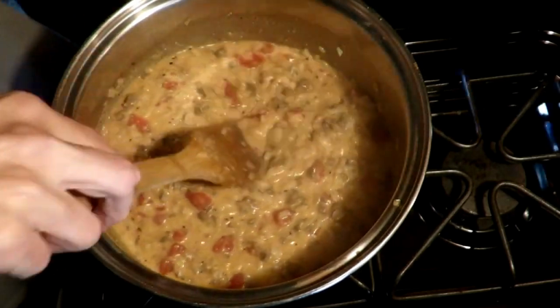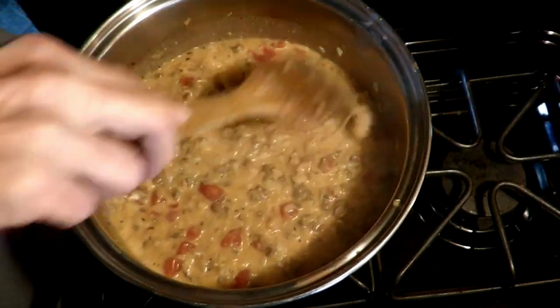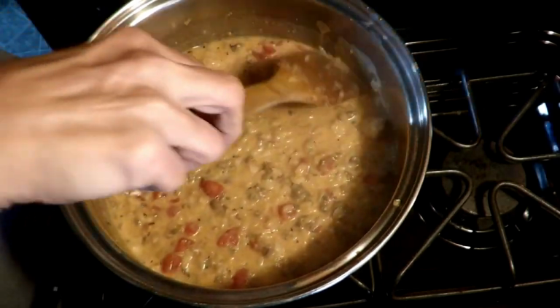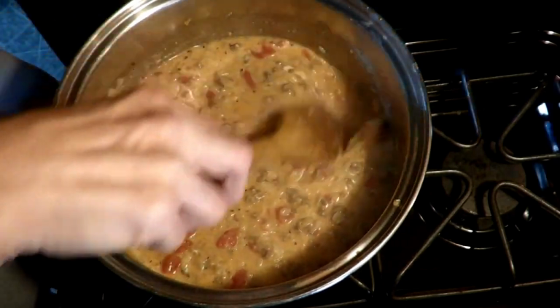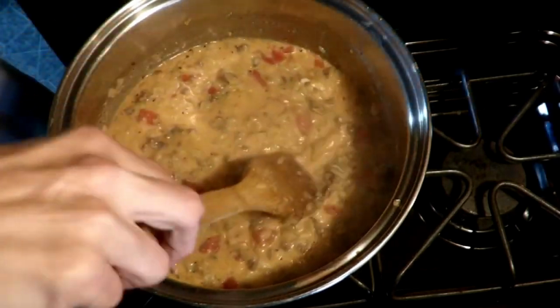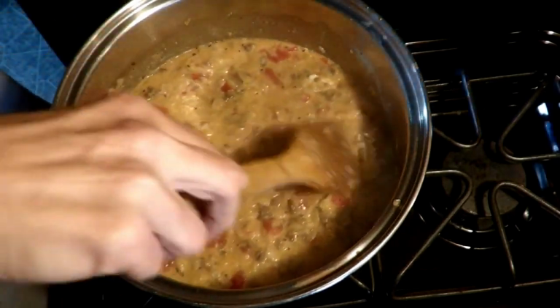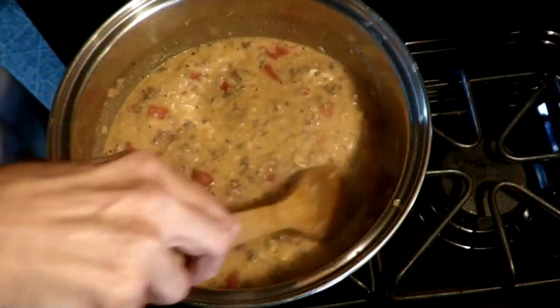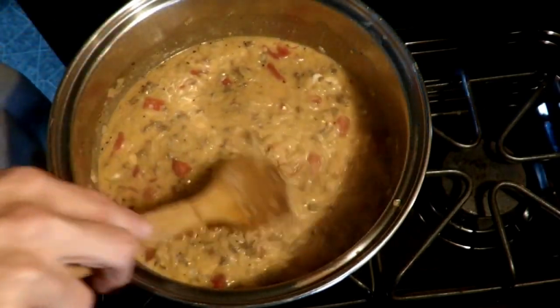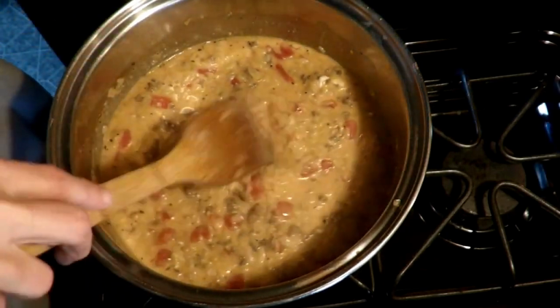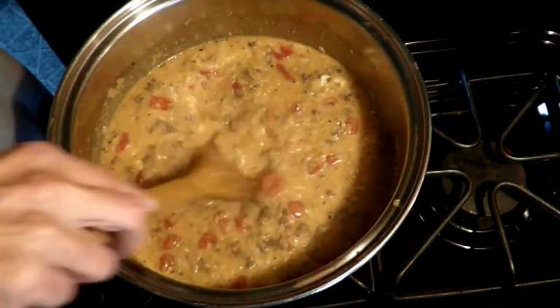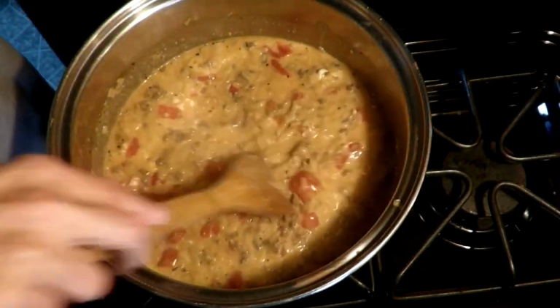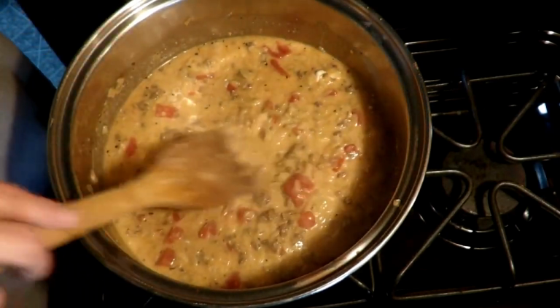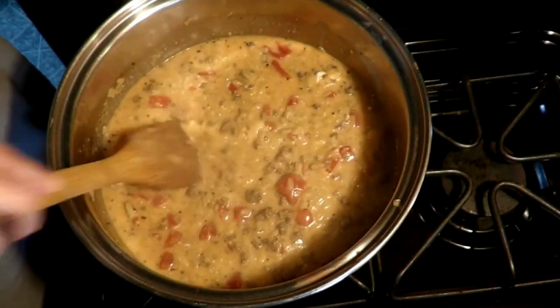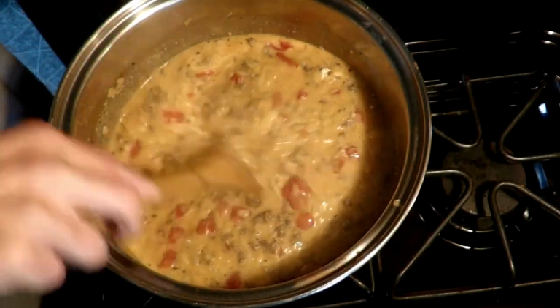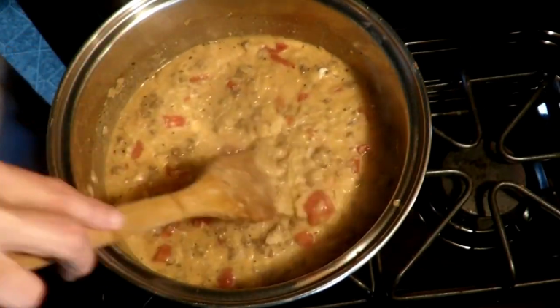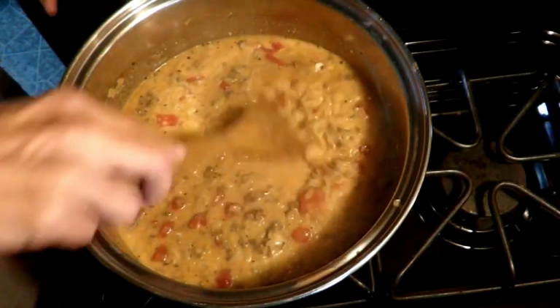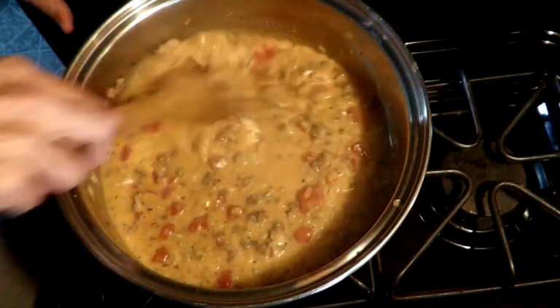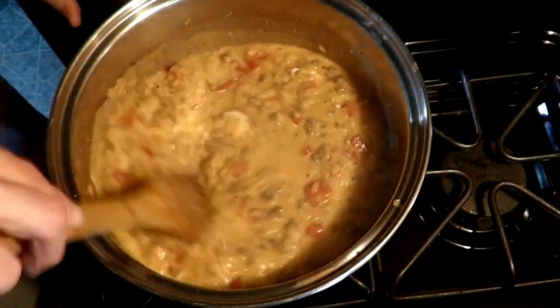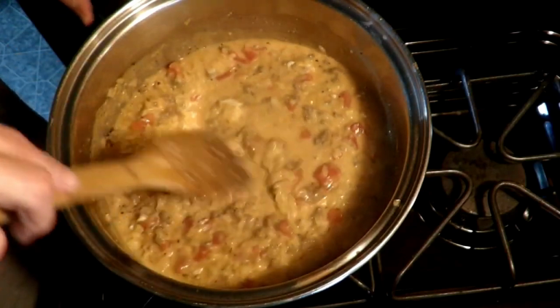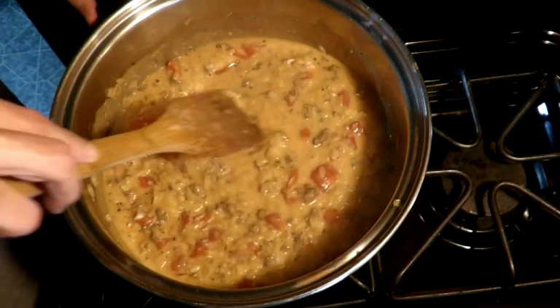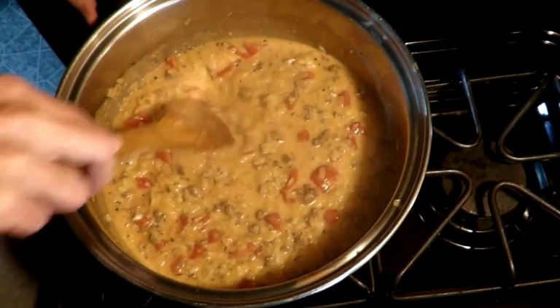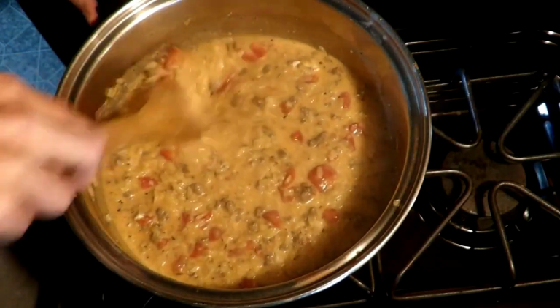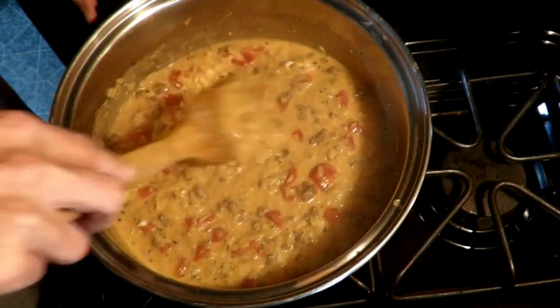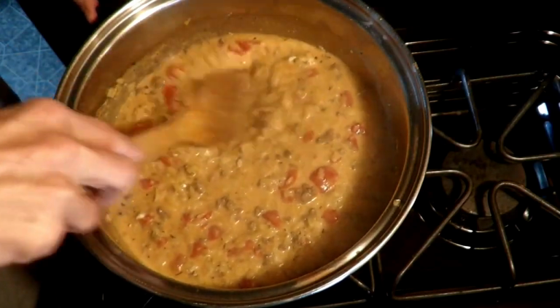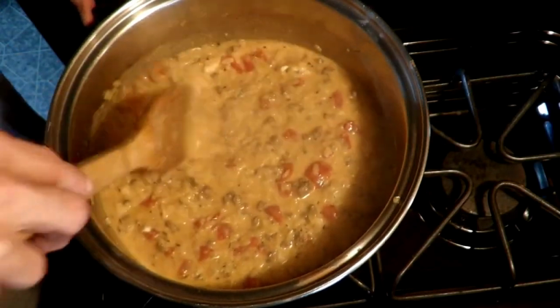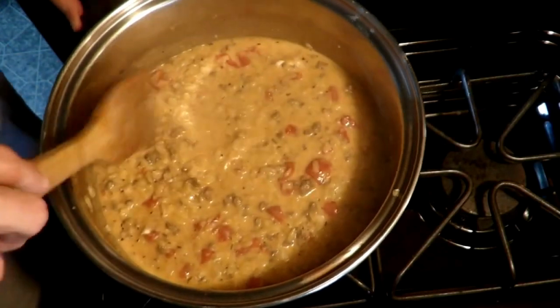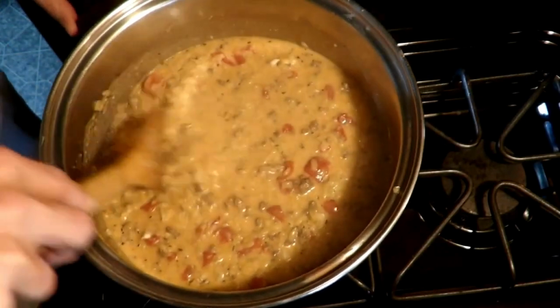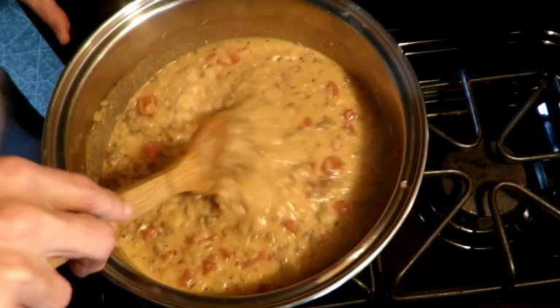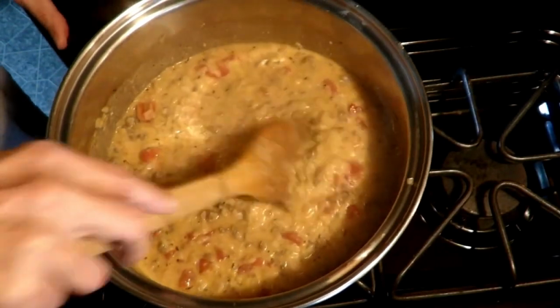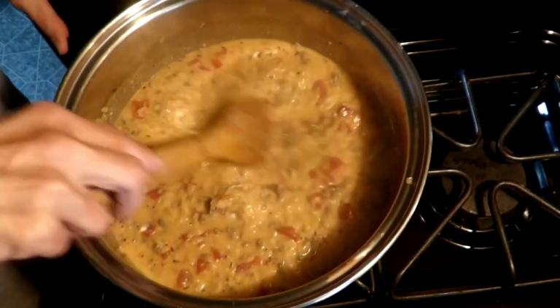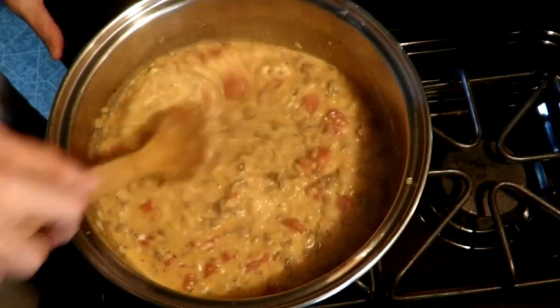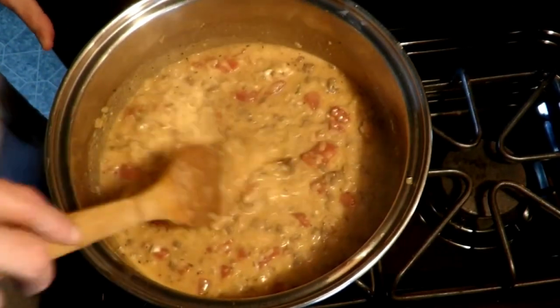And then we'll dish some of this up and show you what it turns out like.